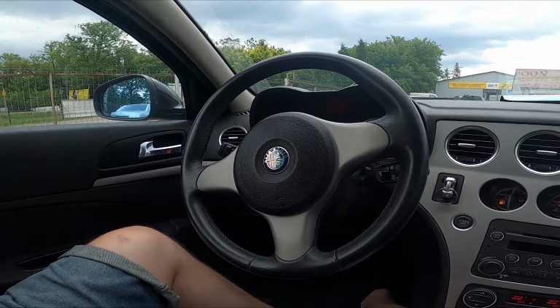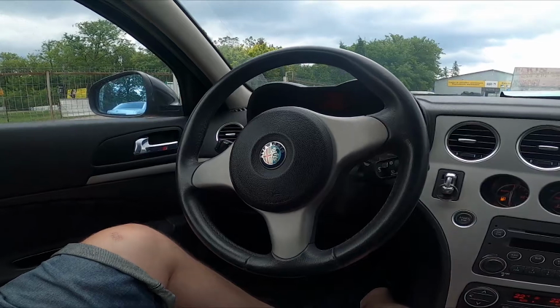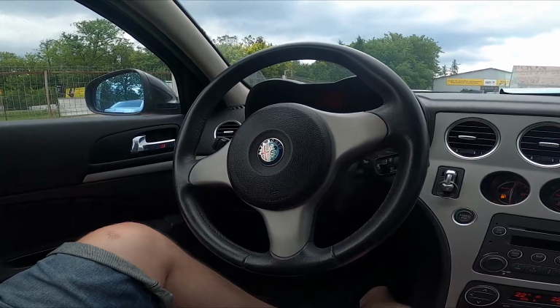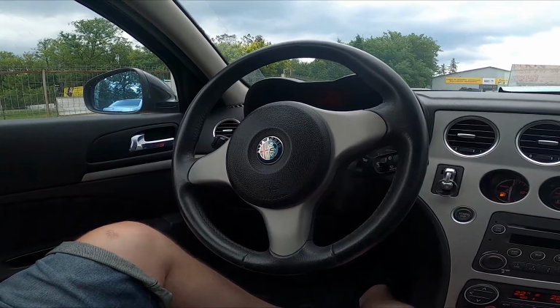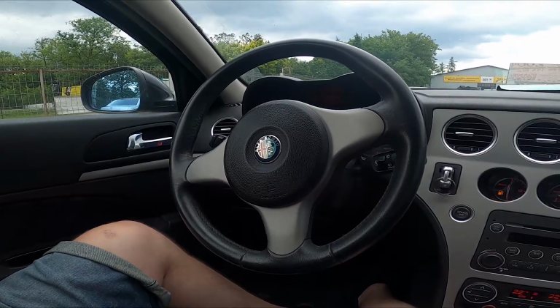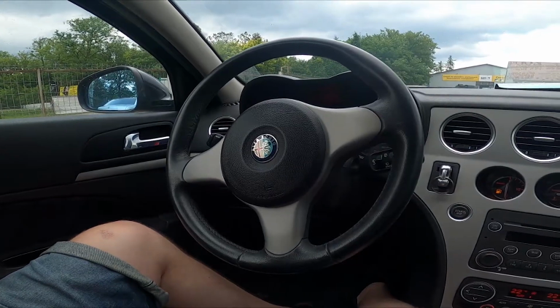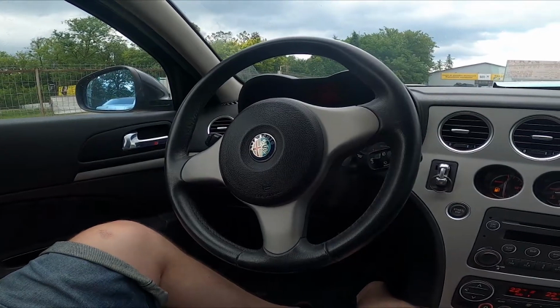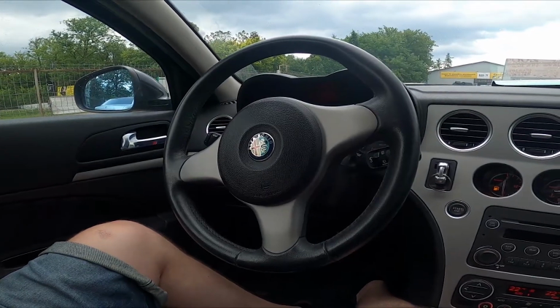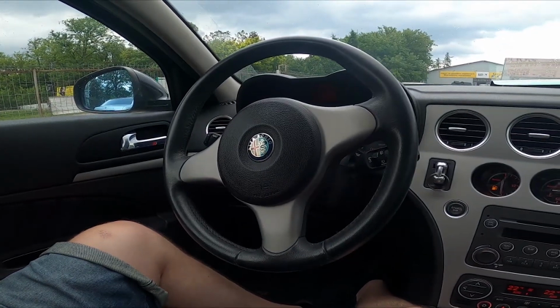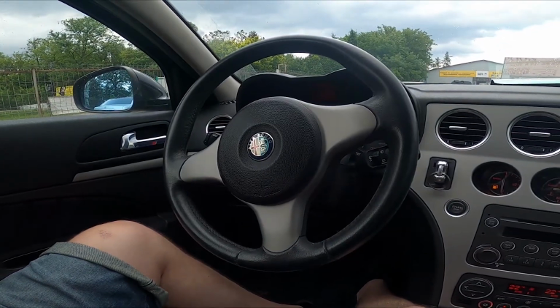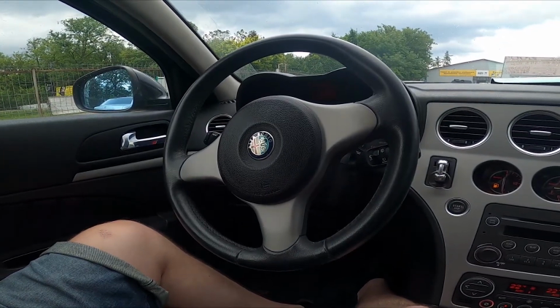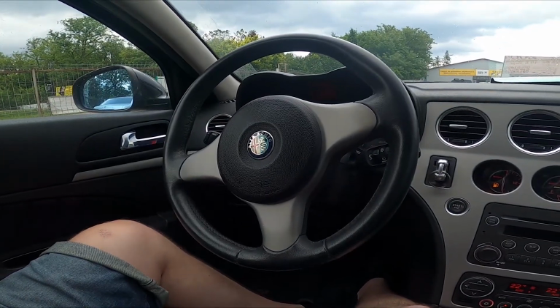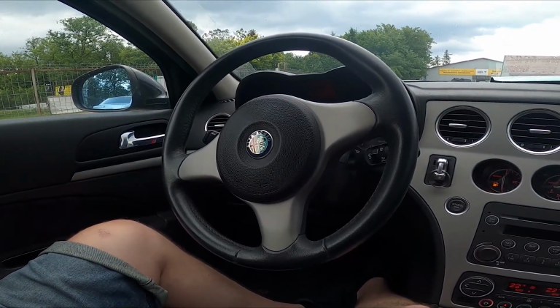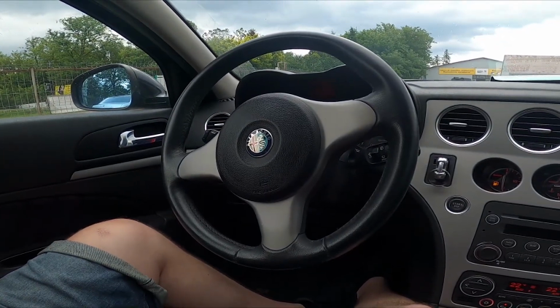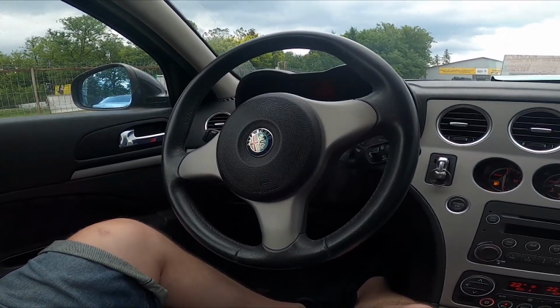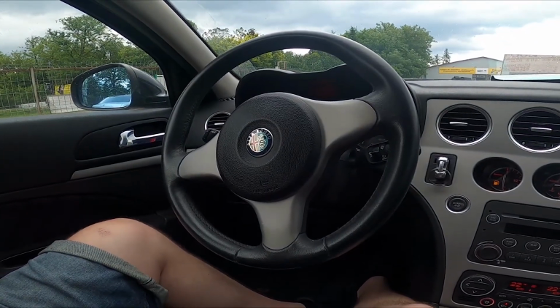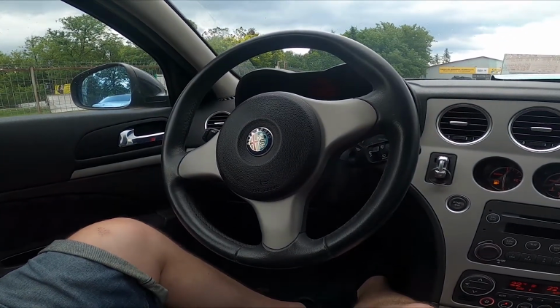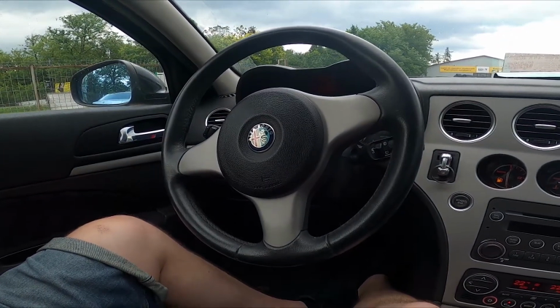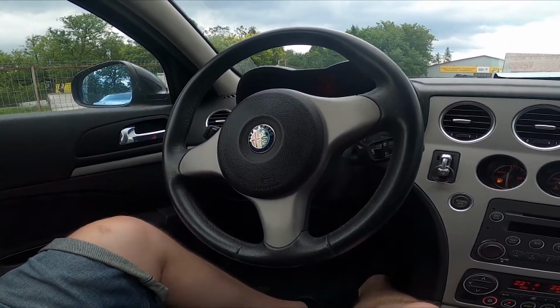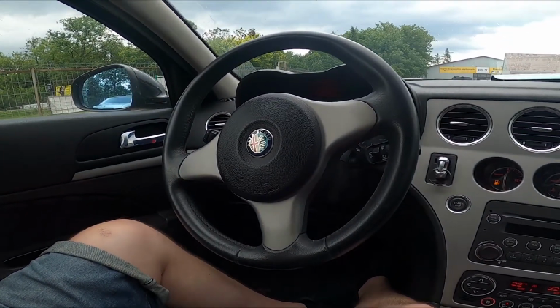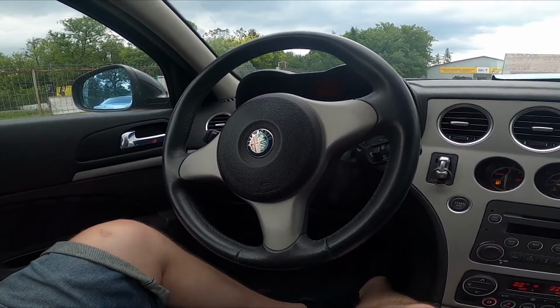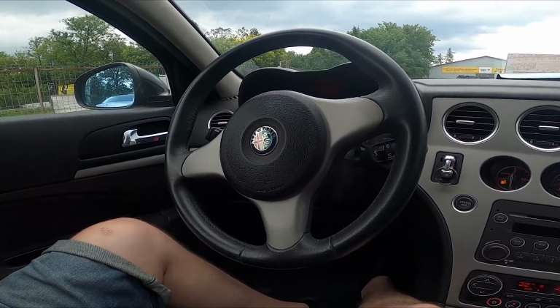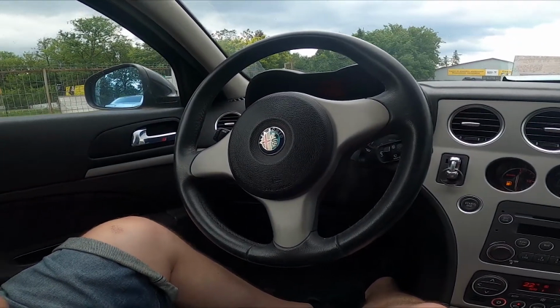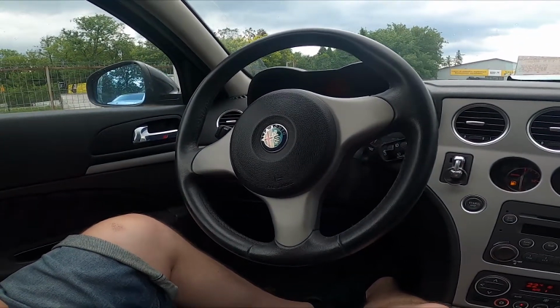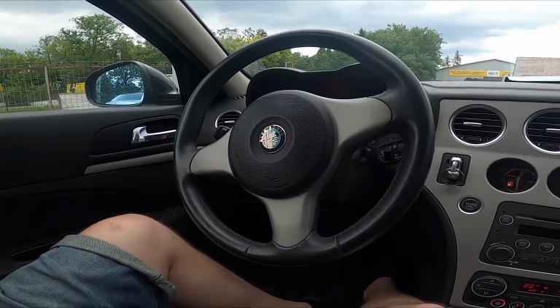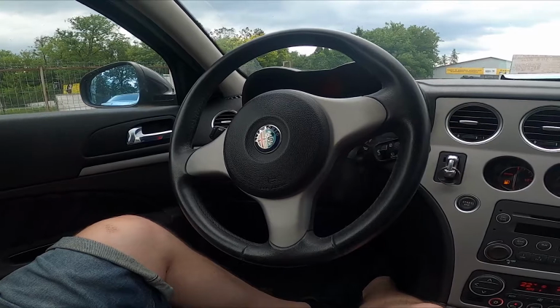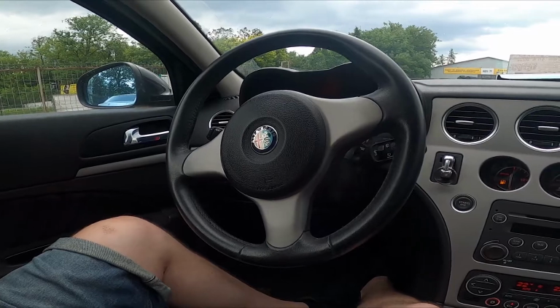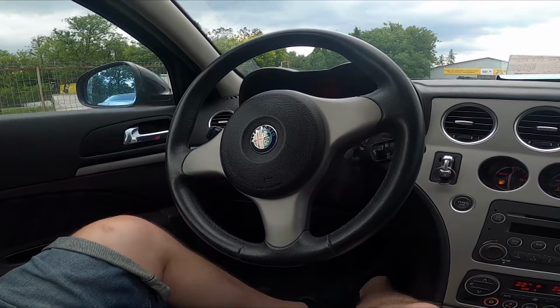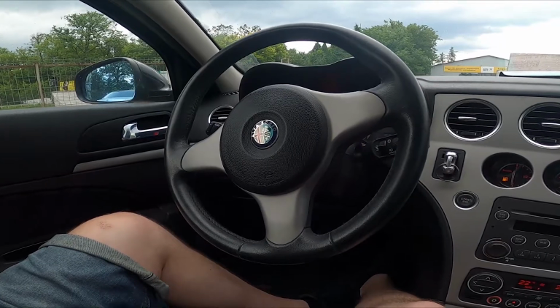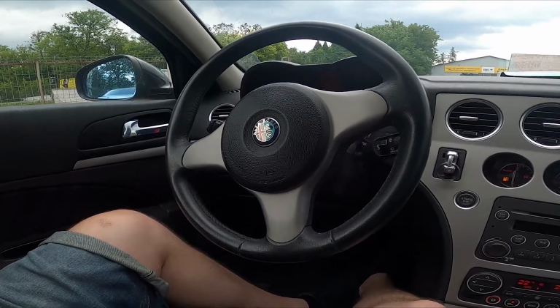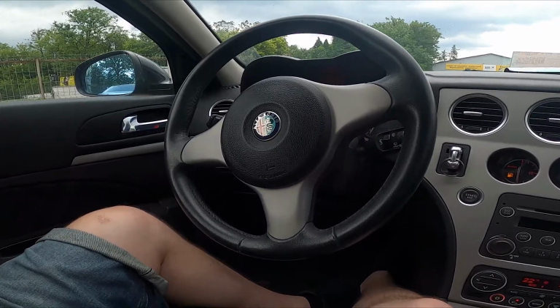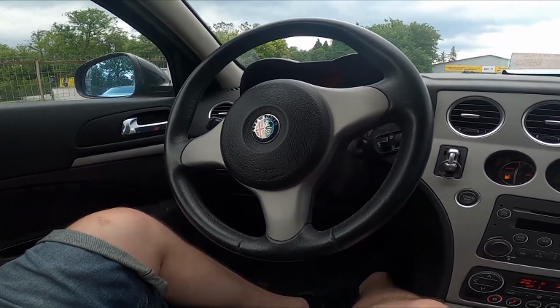Hello! Today I'm in Alfa Romeo 159. In this video I'll show you how to manage independent boot.